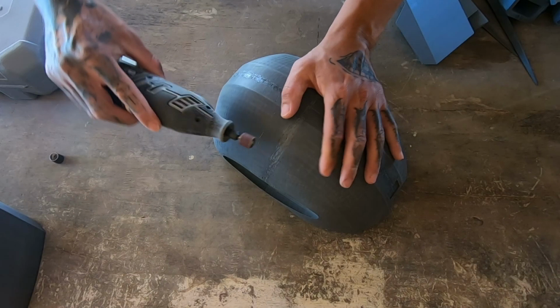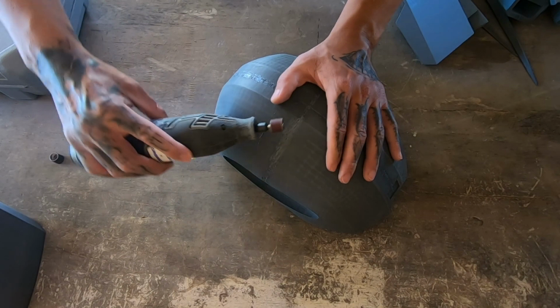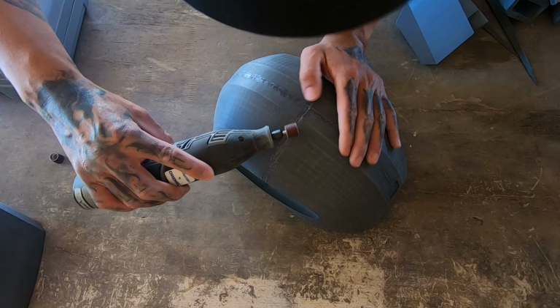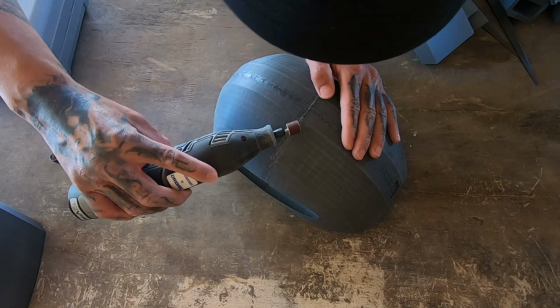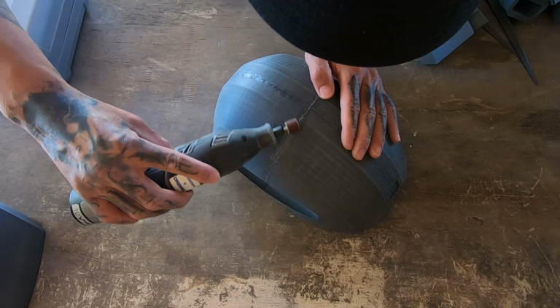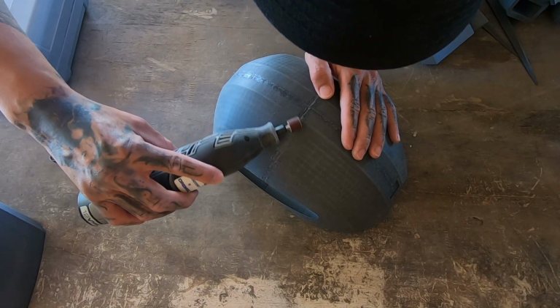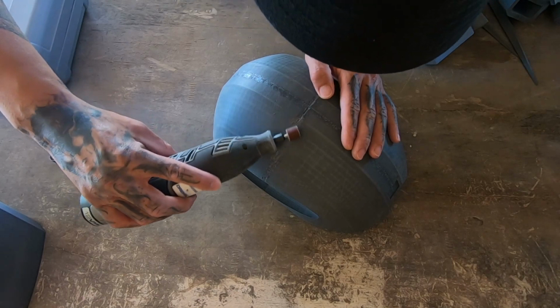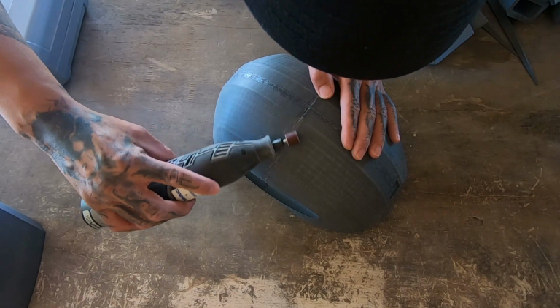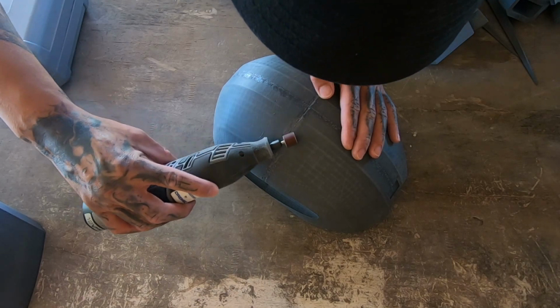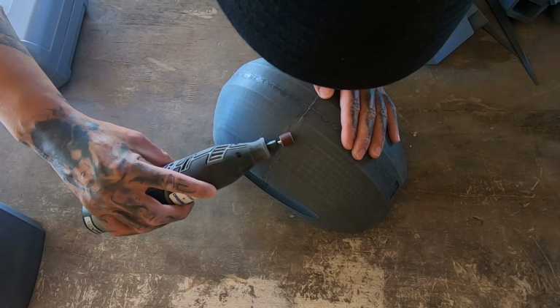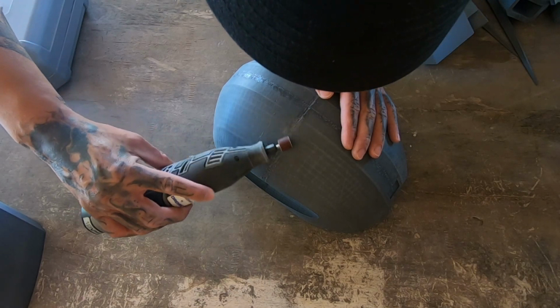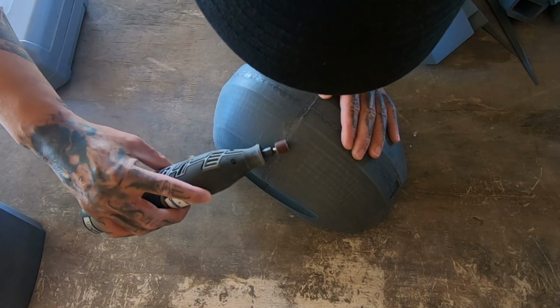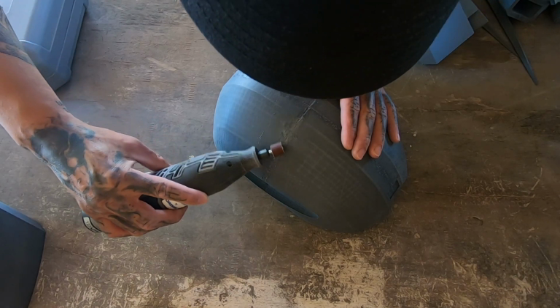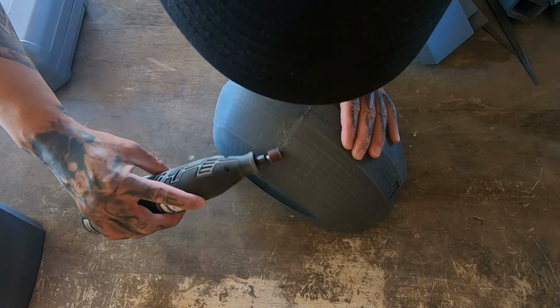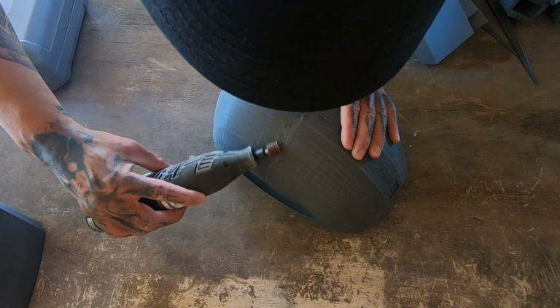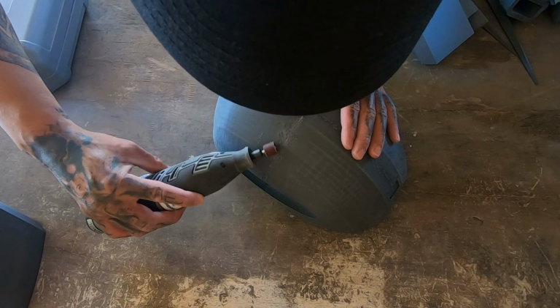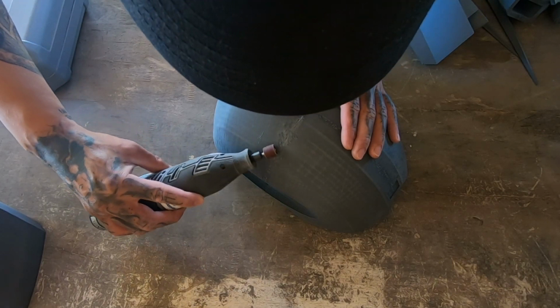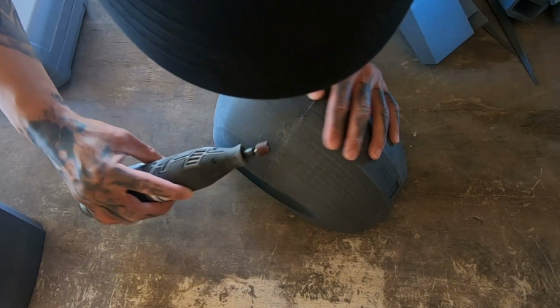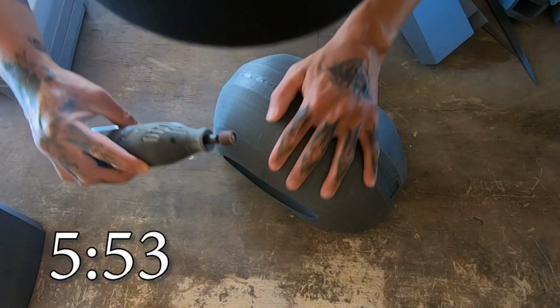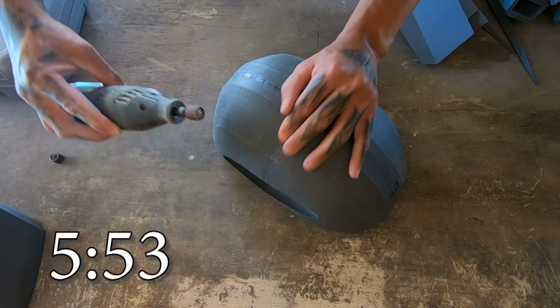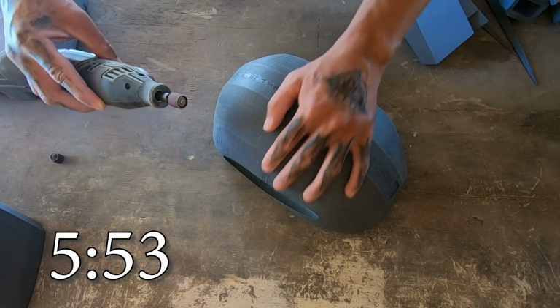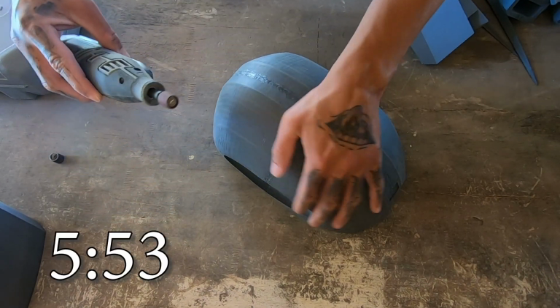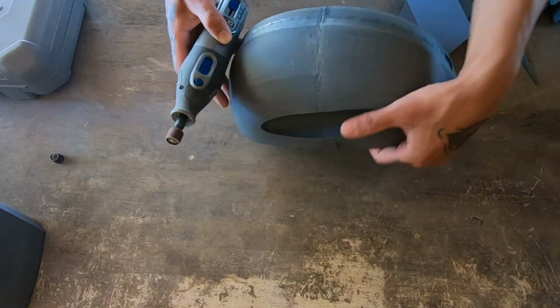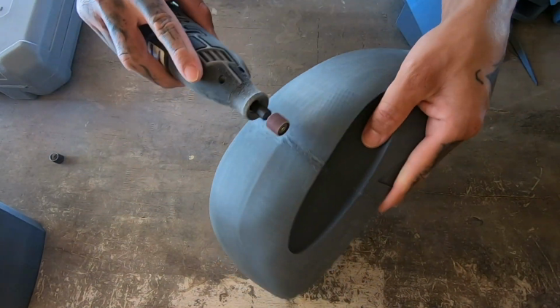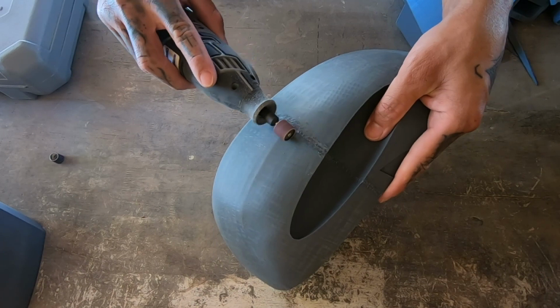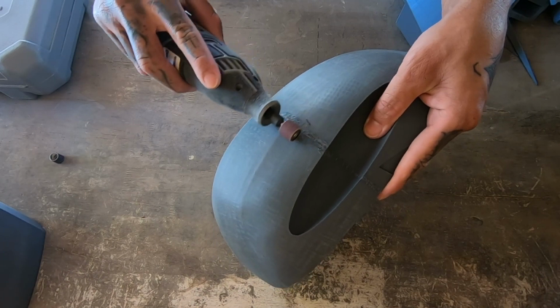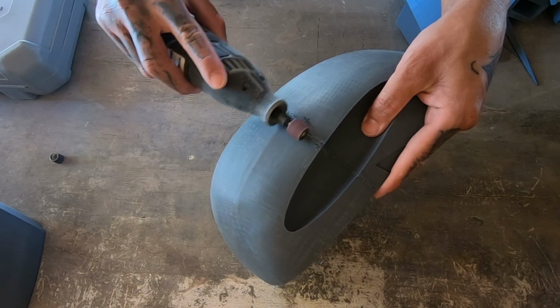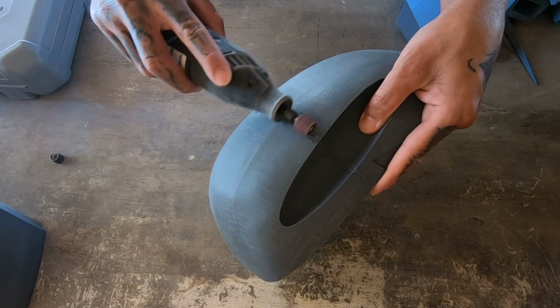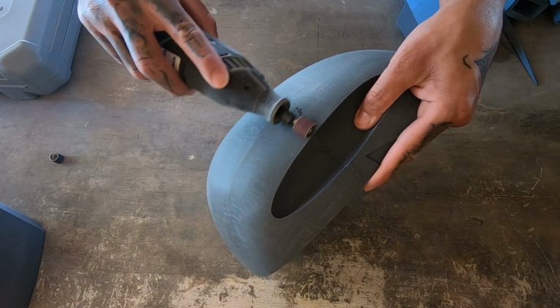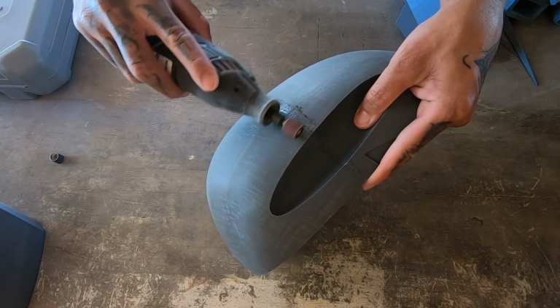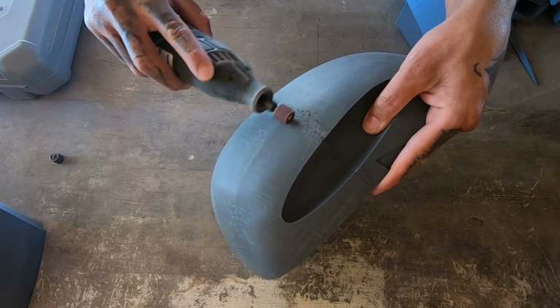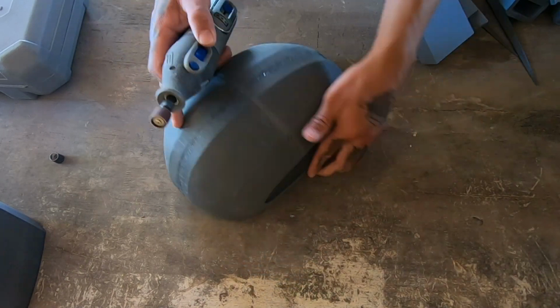This is going to be a step-by-step video on what I did for the helmet. If you want to skip to 5:53 to see the final piece, go for it.